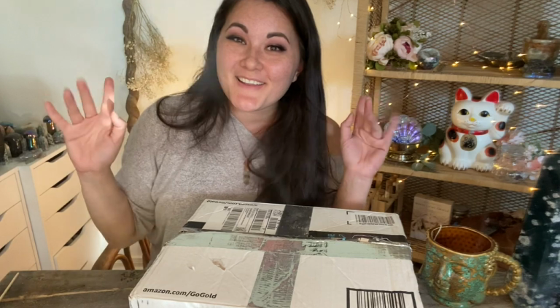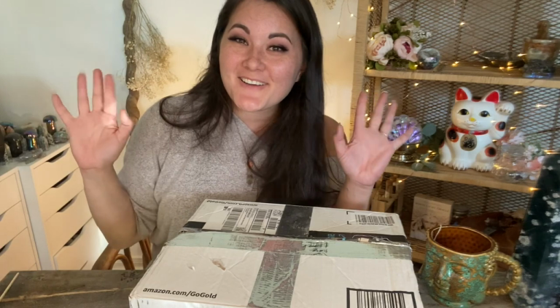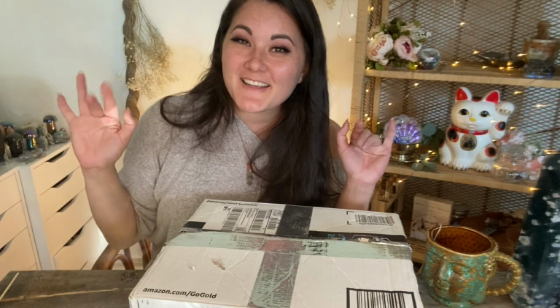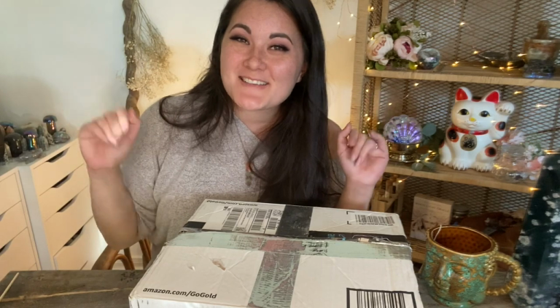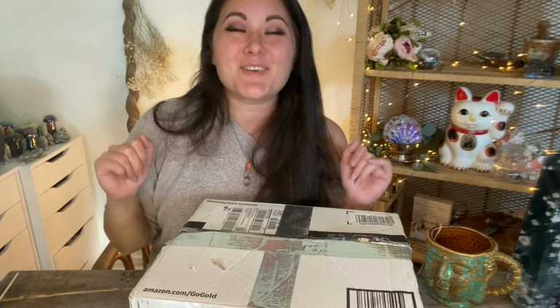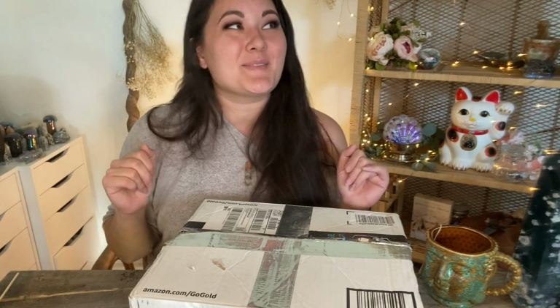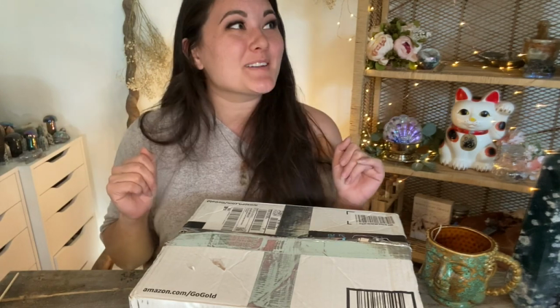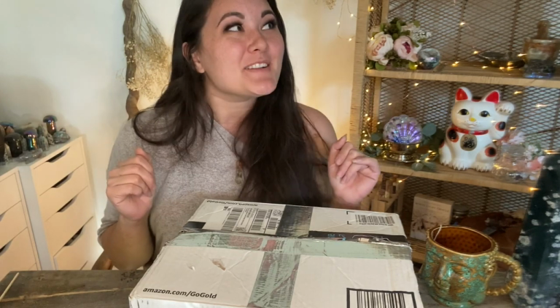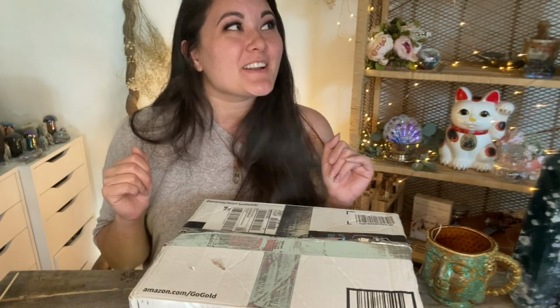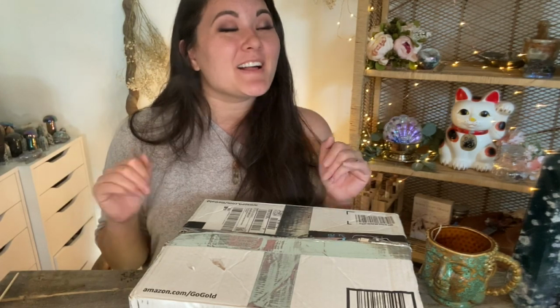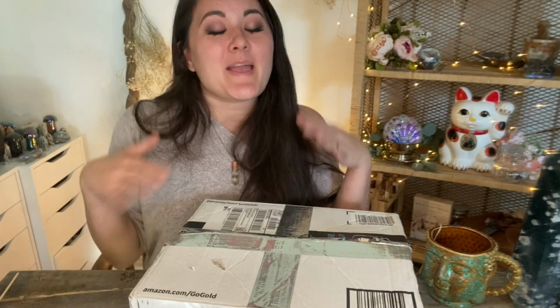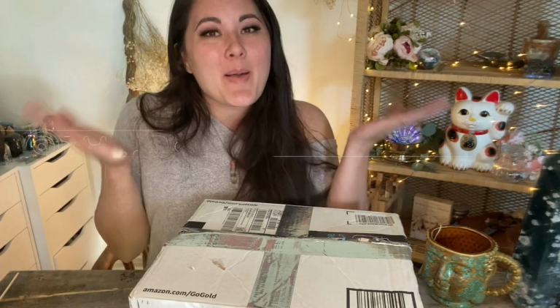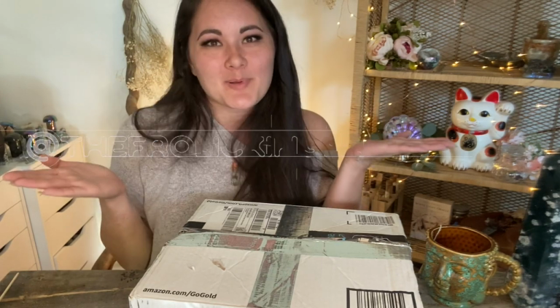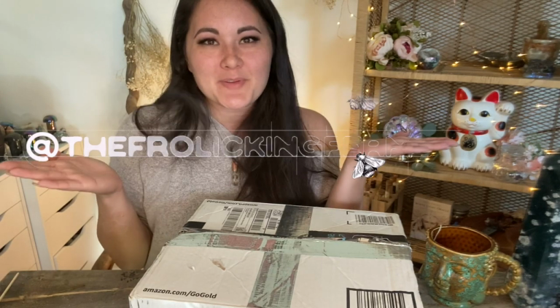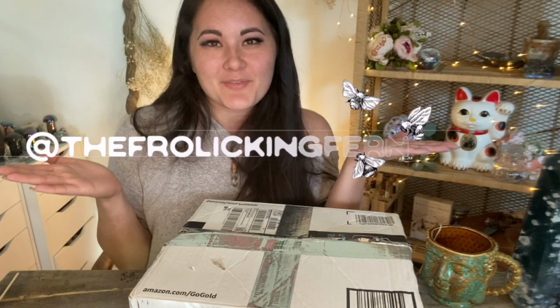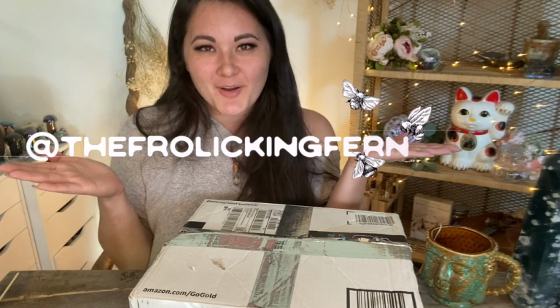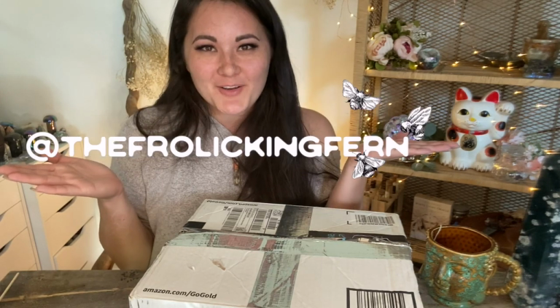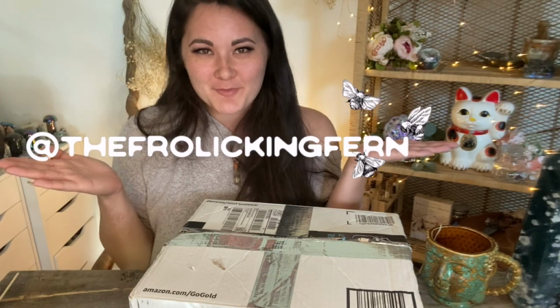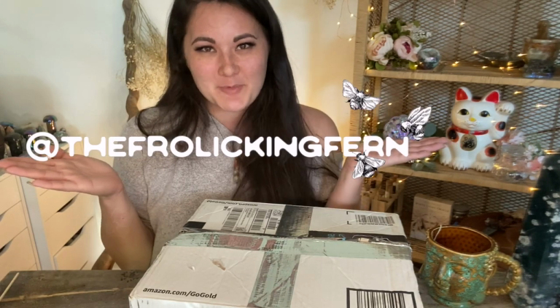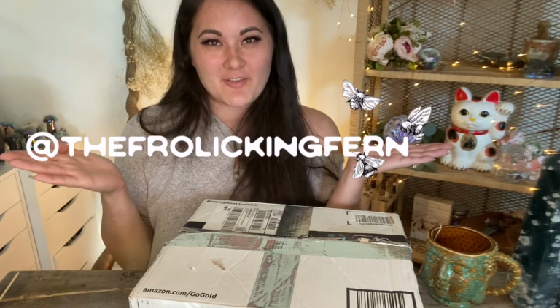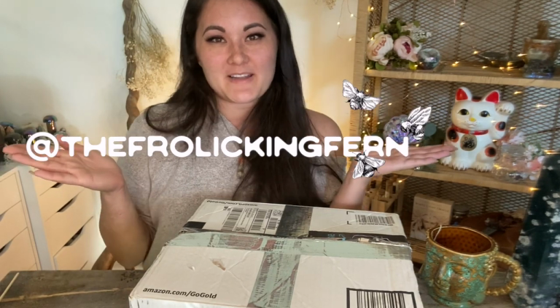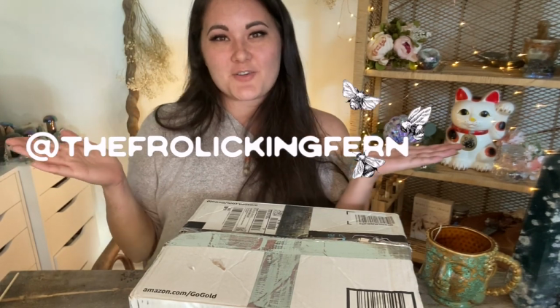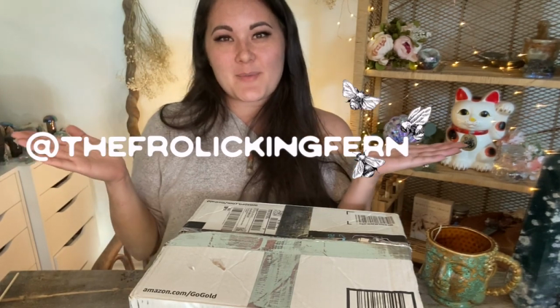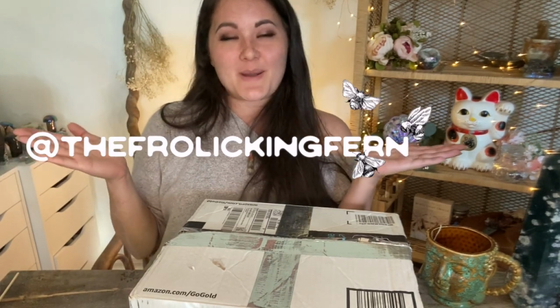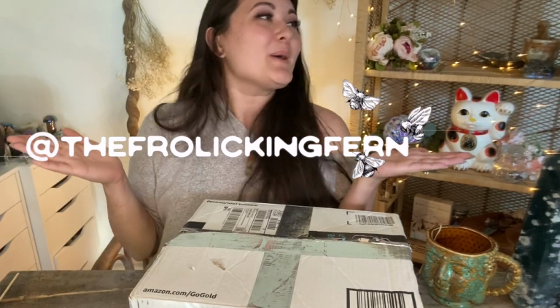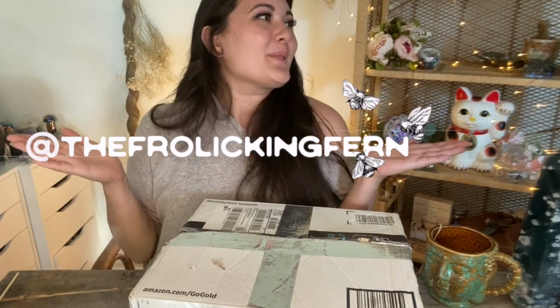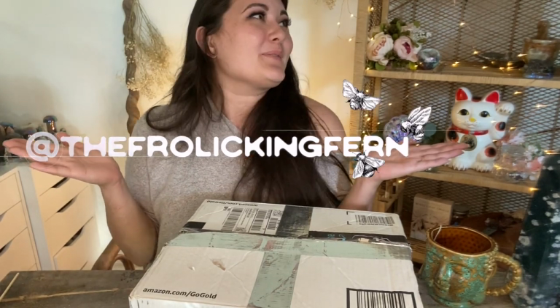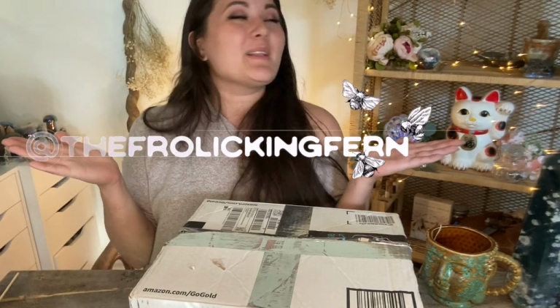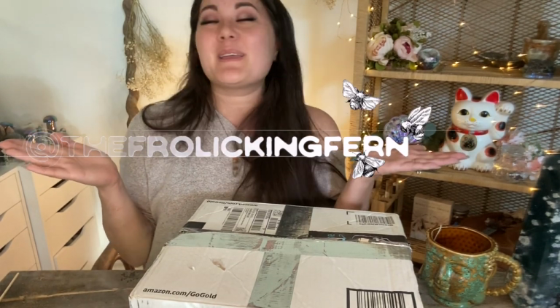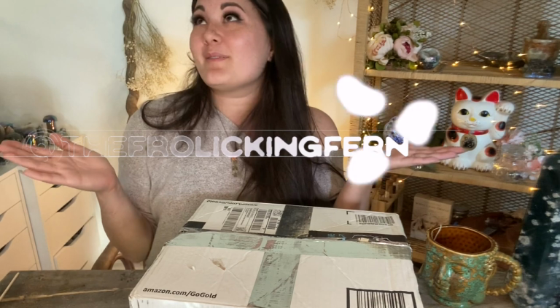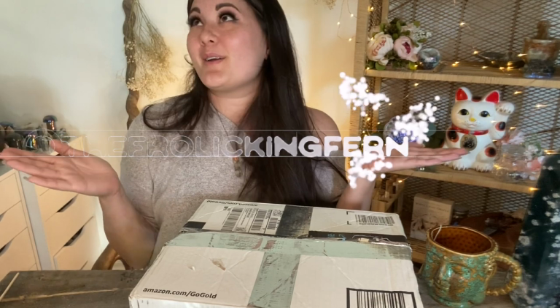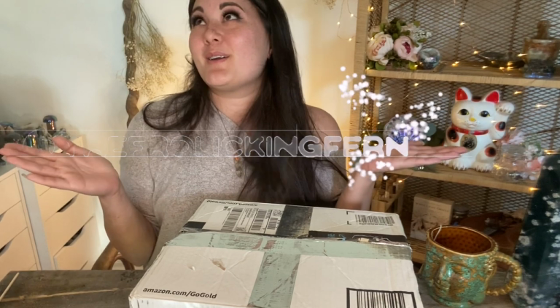Hello, honey, welcome back to my channel. I am Mommie Fern. You can find me over on Instagram at TheFrolickingFern.